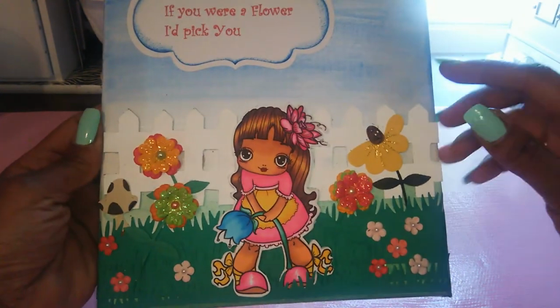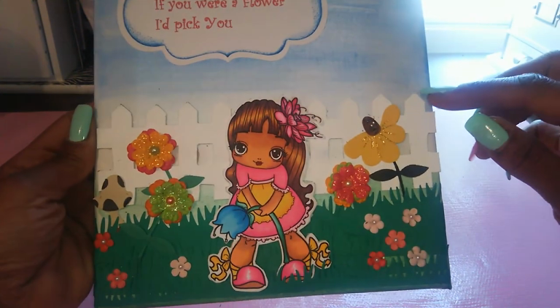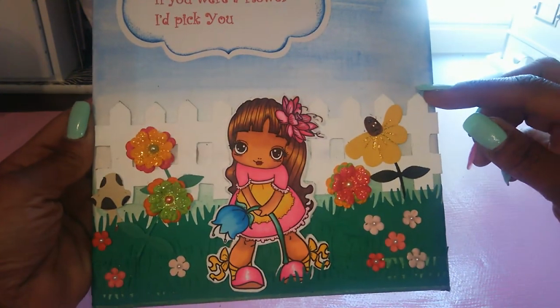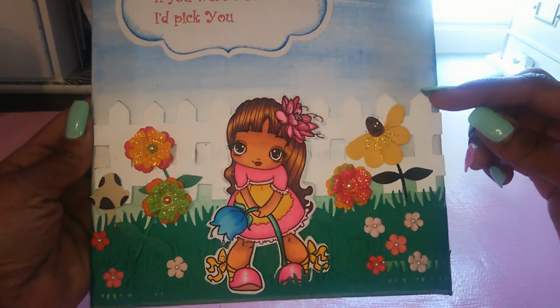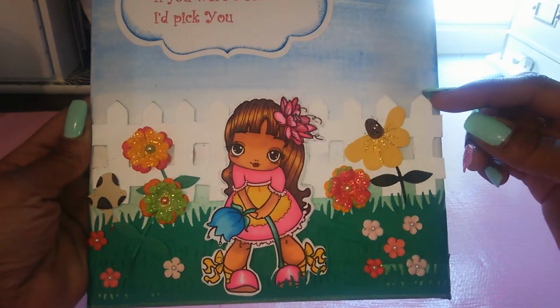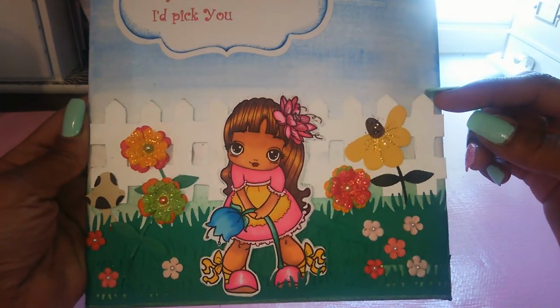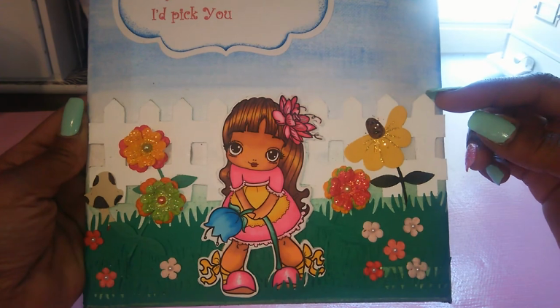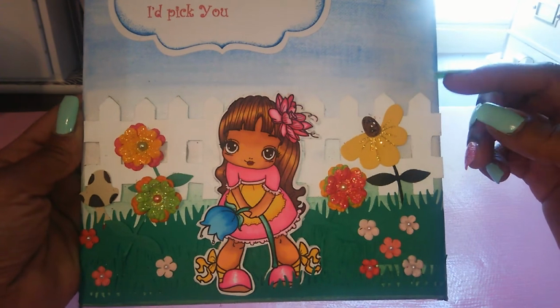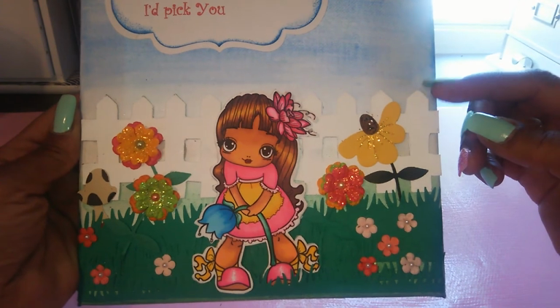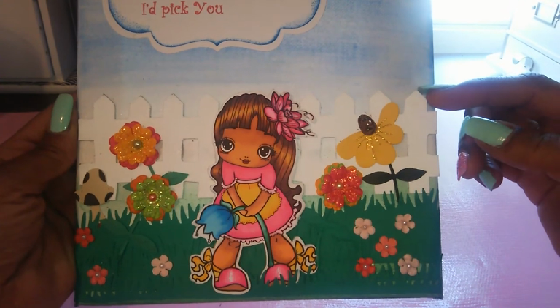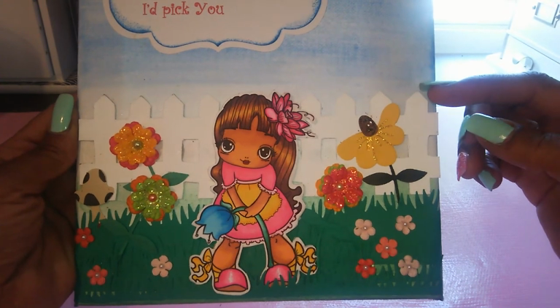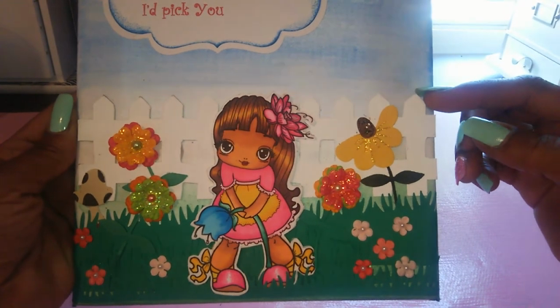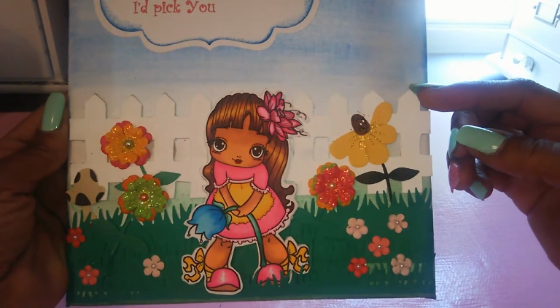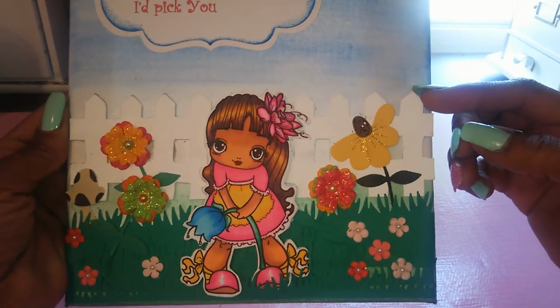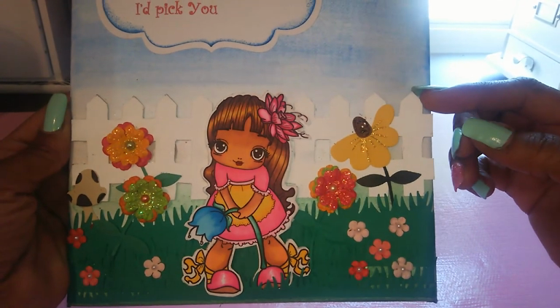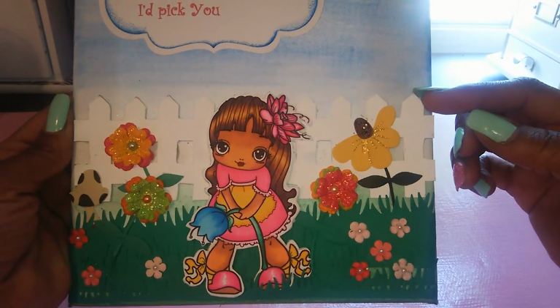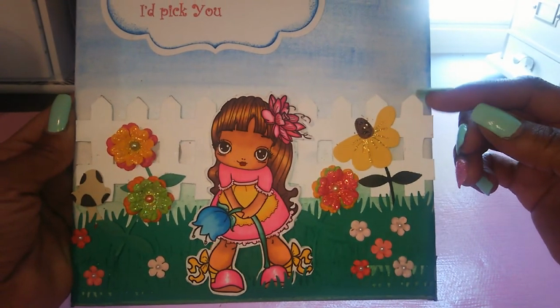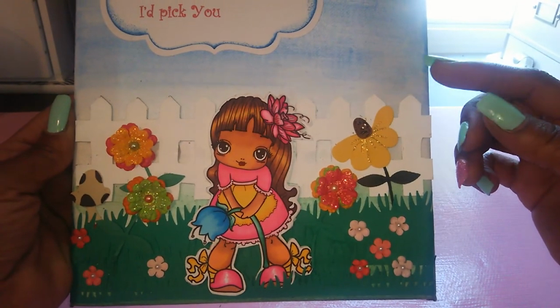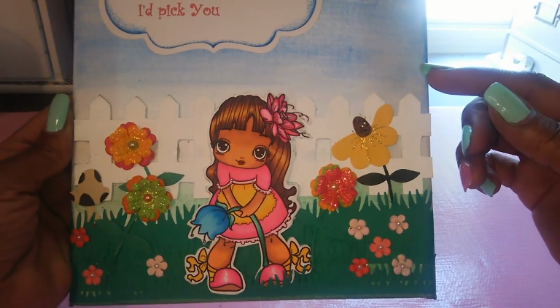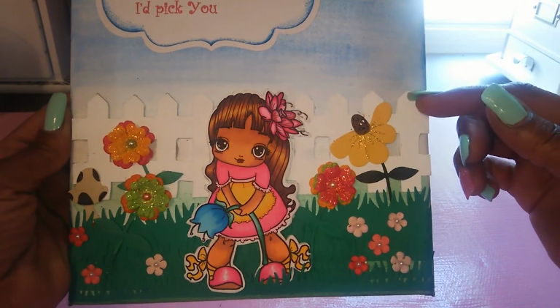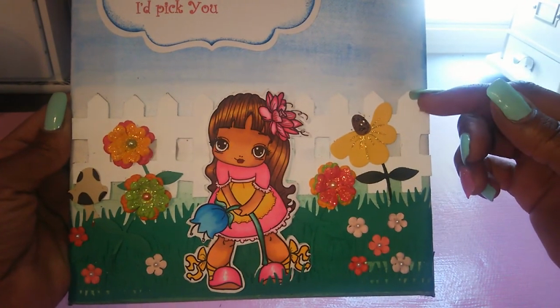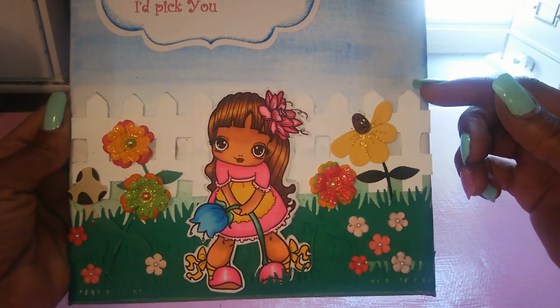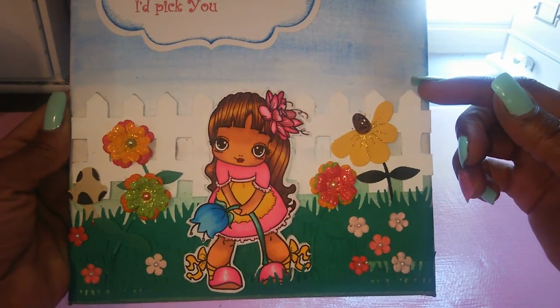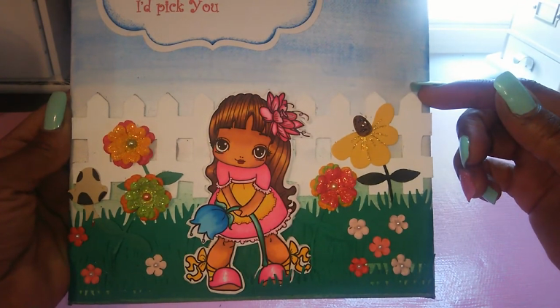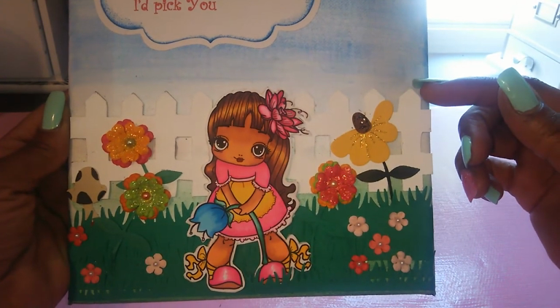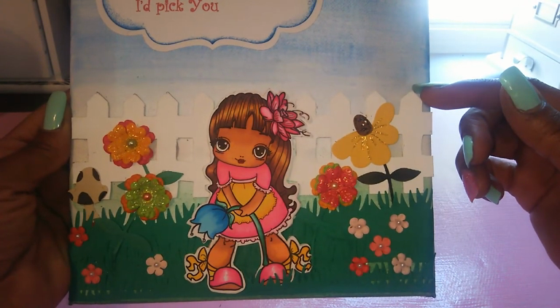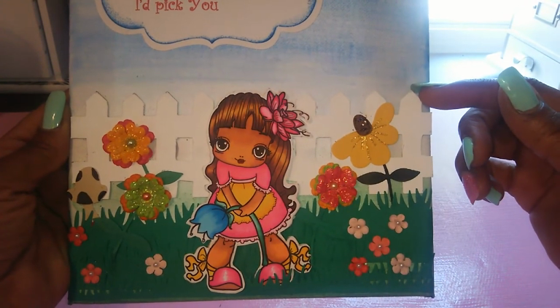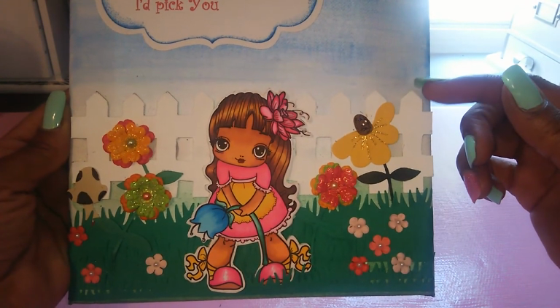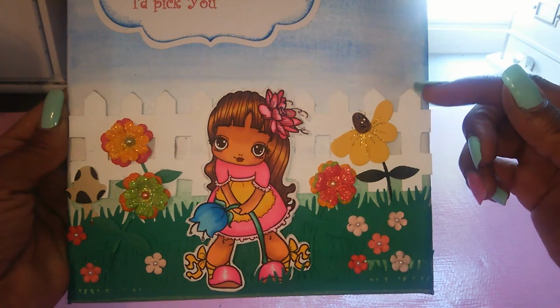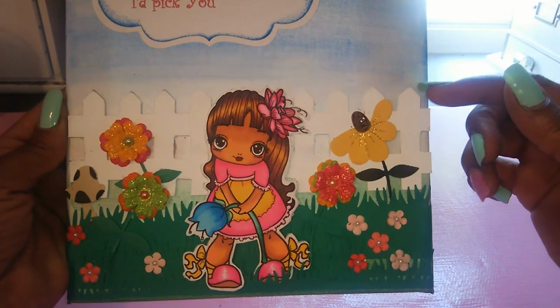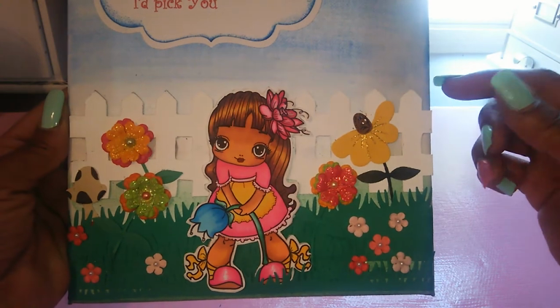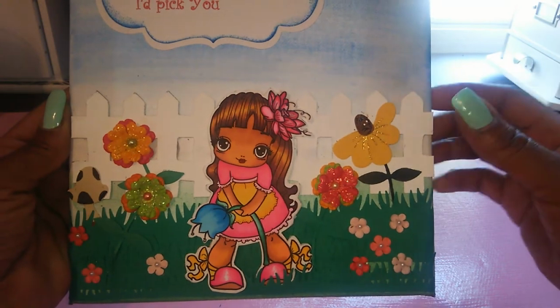This little white picket fence here — I just drew it out on a piece of chipboard, cut it out, and painted it with some white acrylic paint.